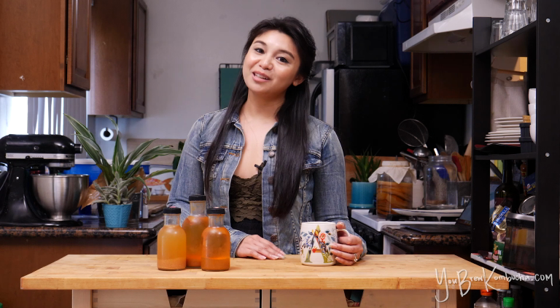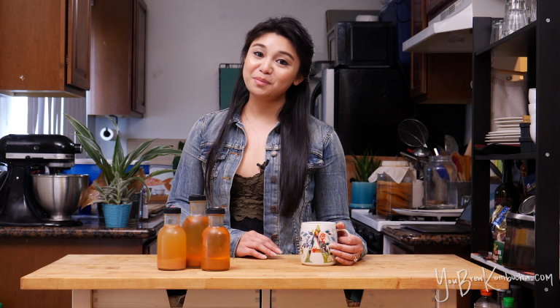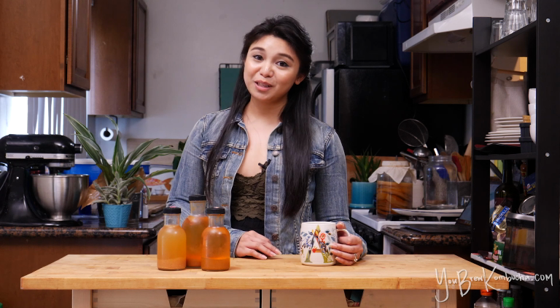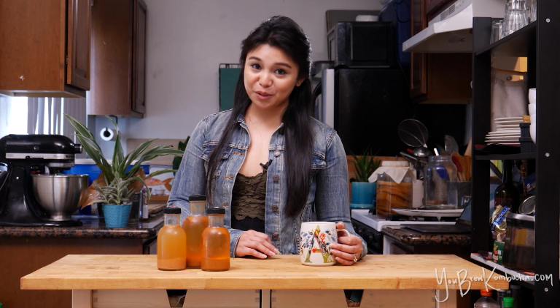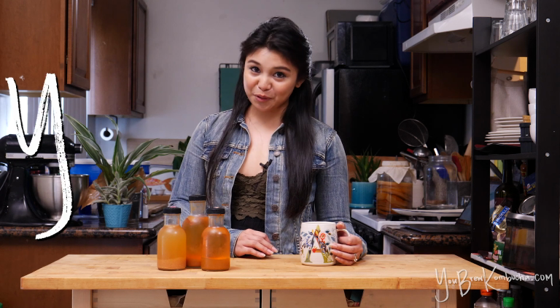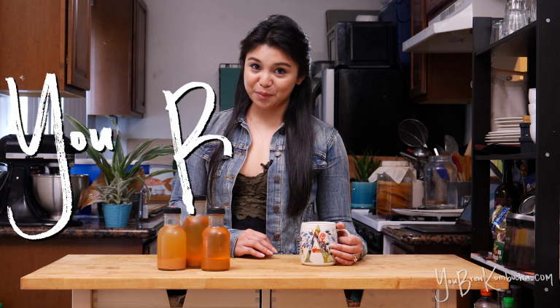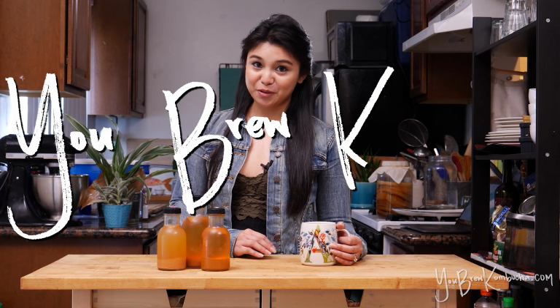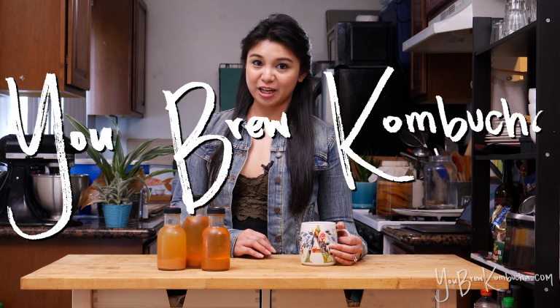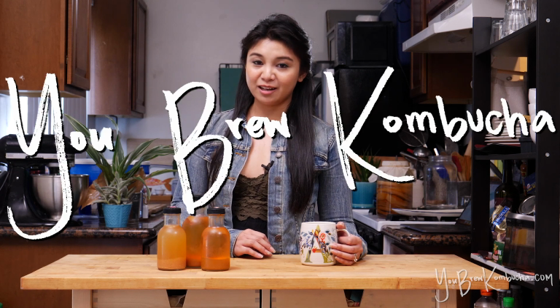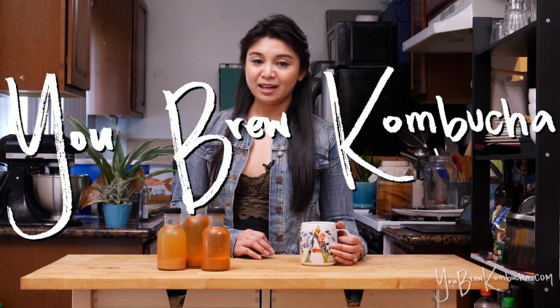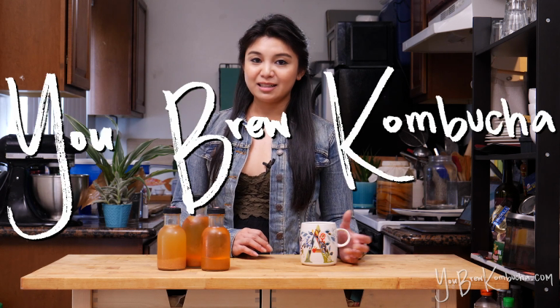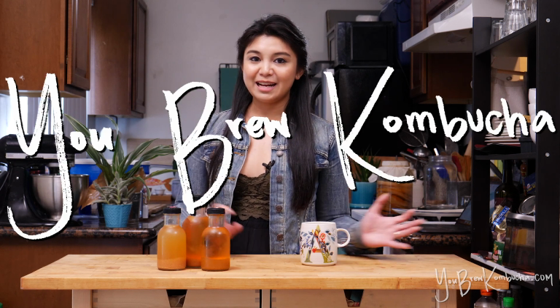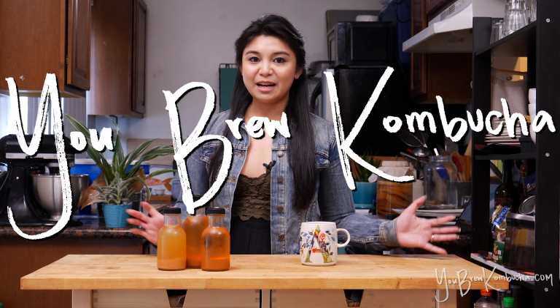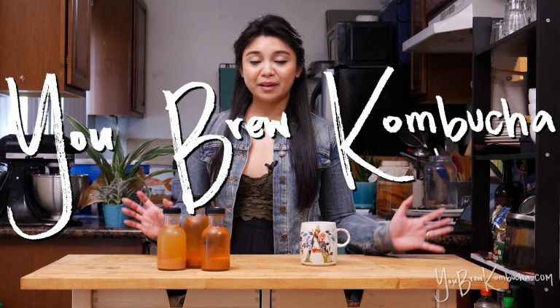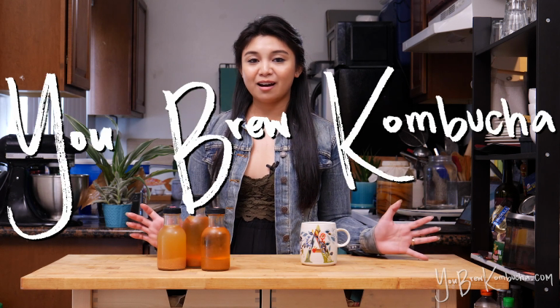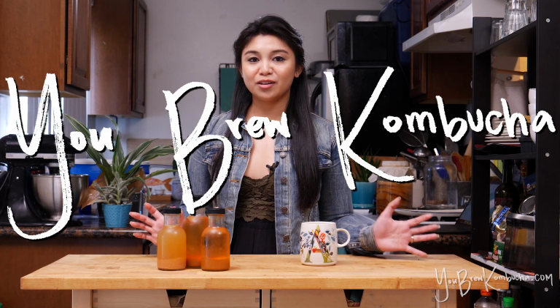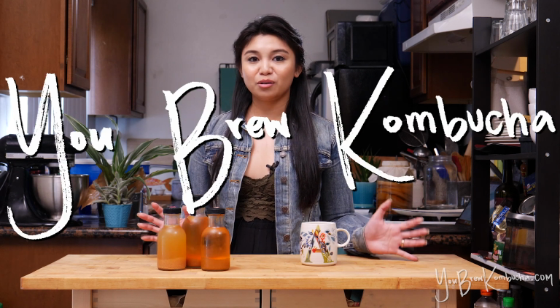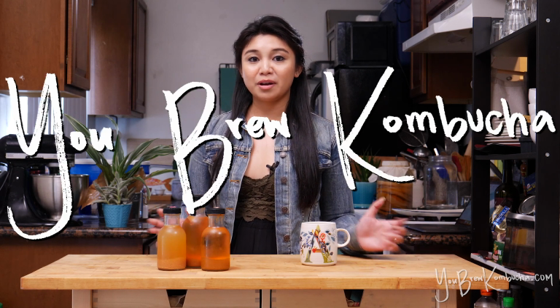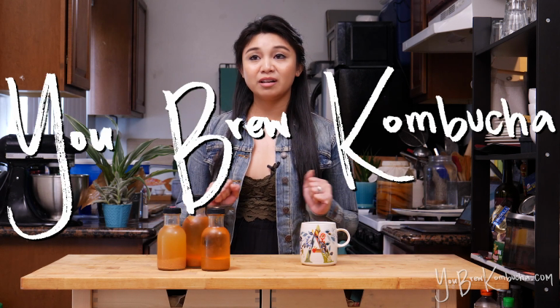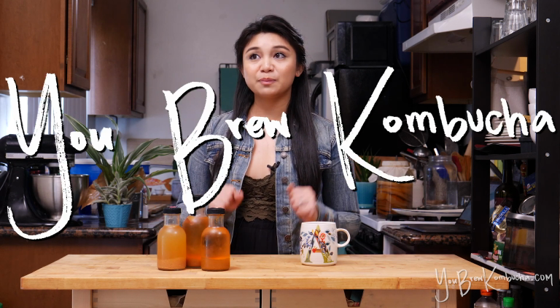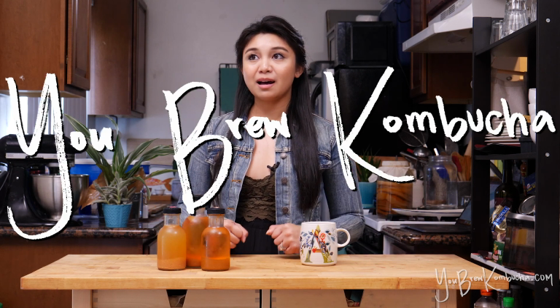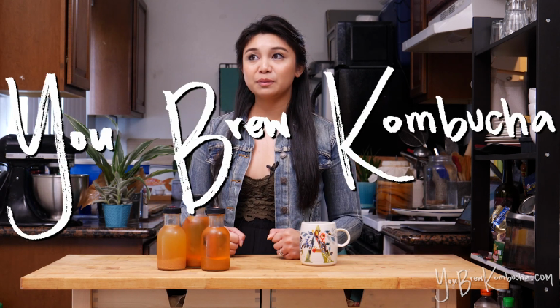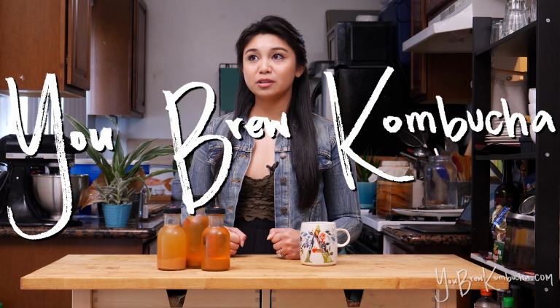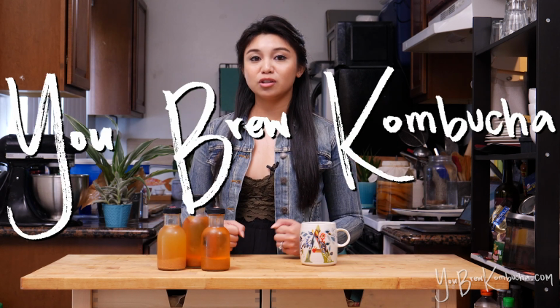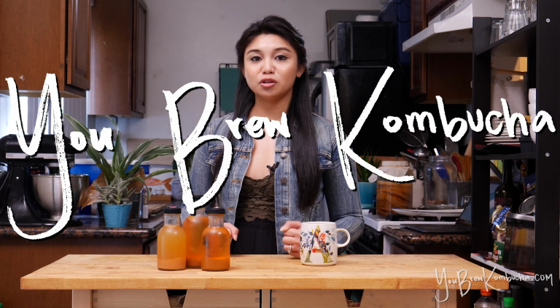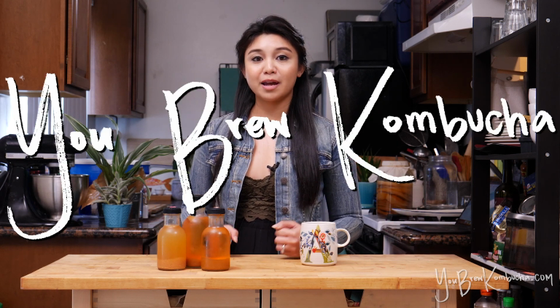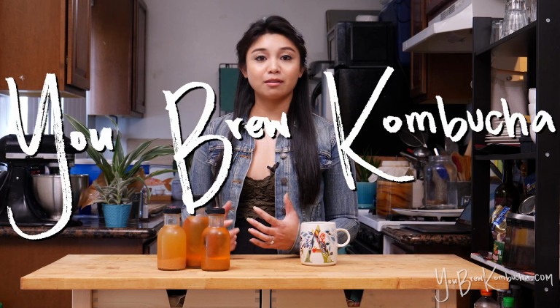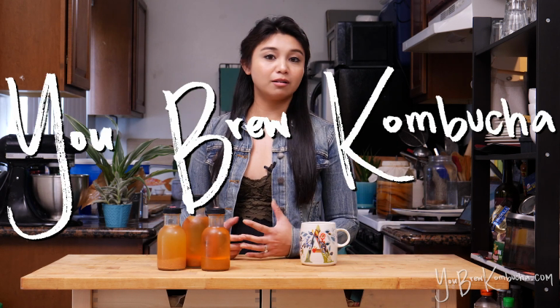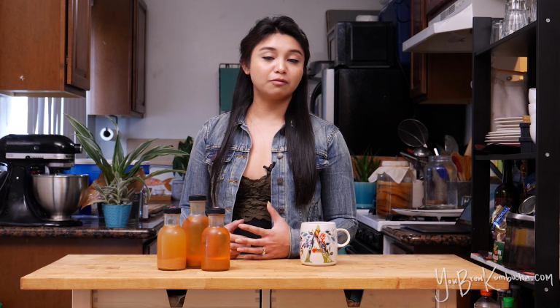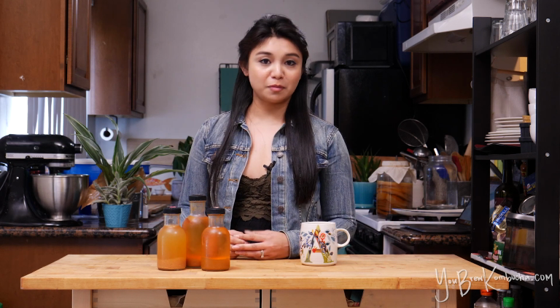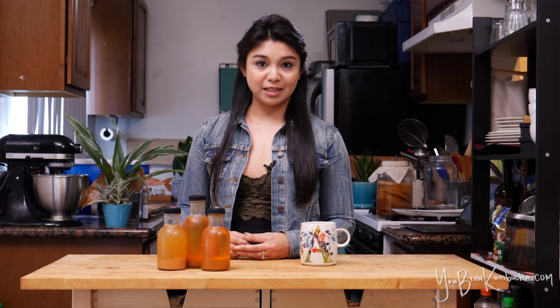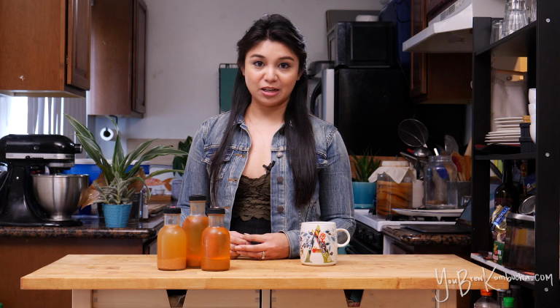Welcome to You Brew Kombucha. Today I'm going to cover whether it's possible to do a third fermentation.